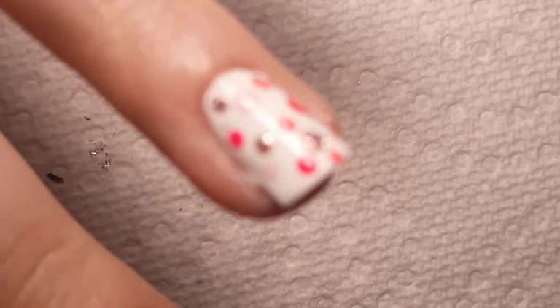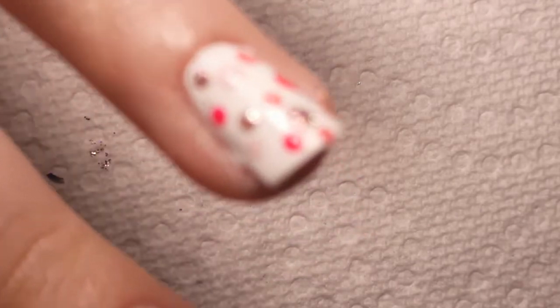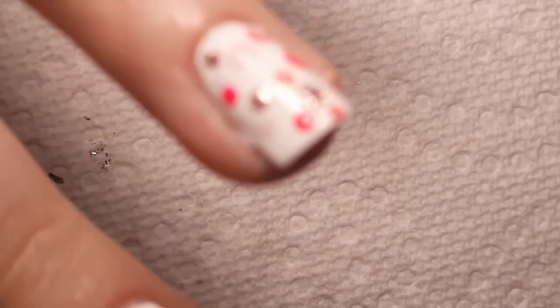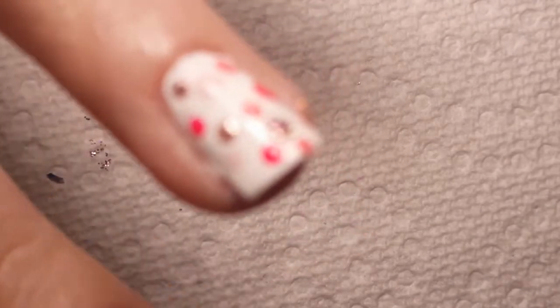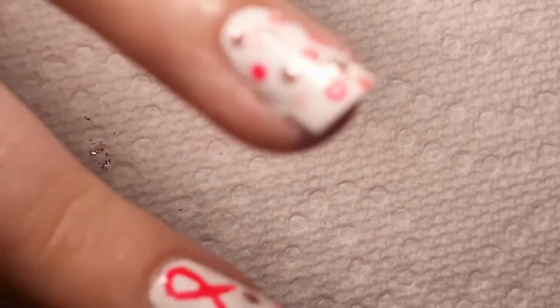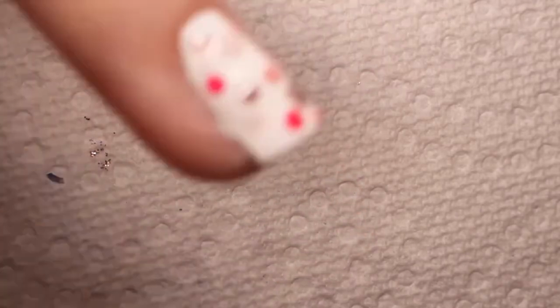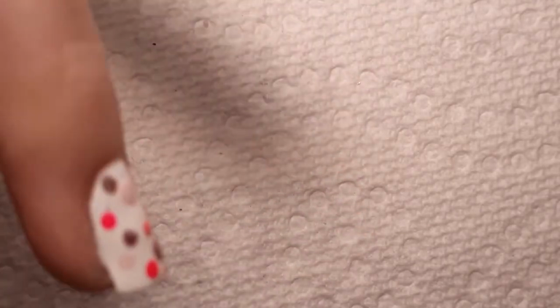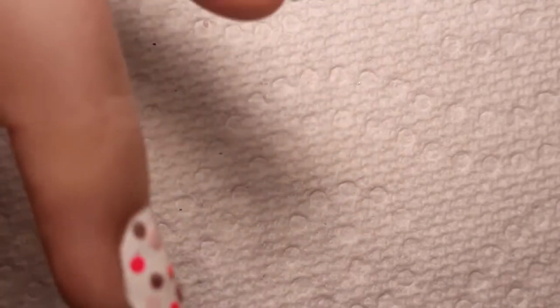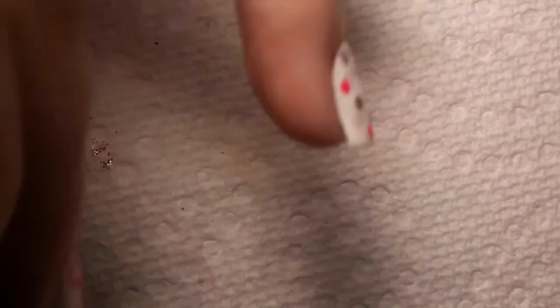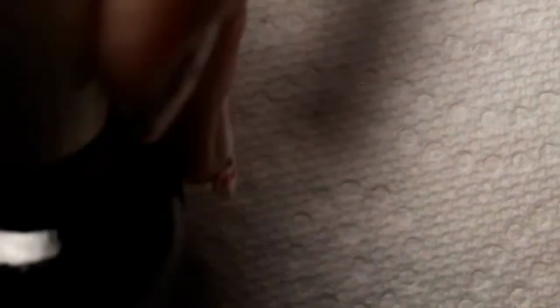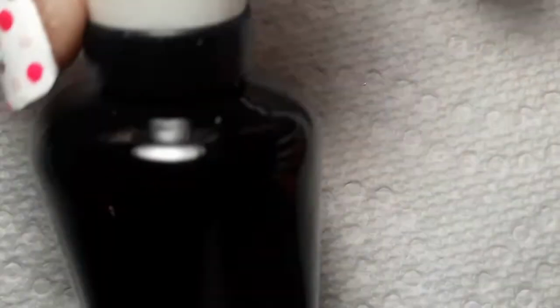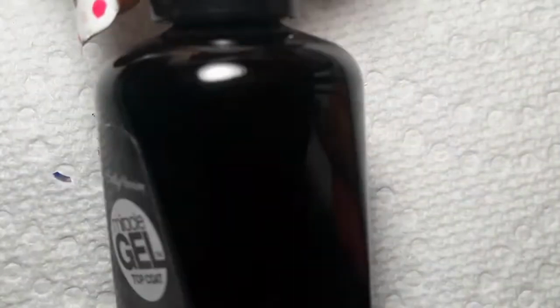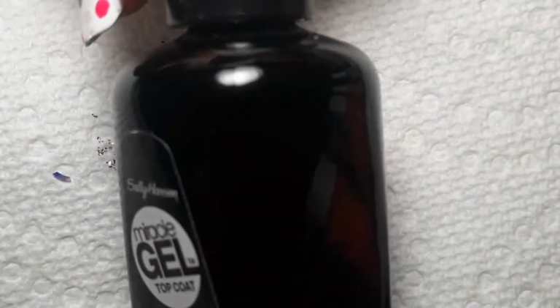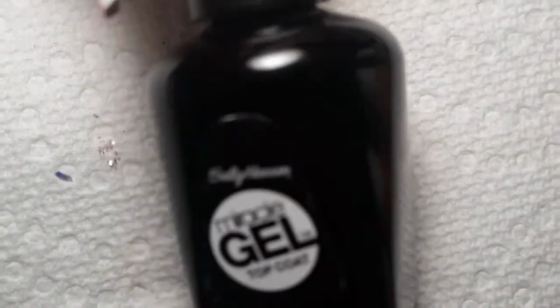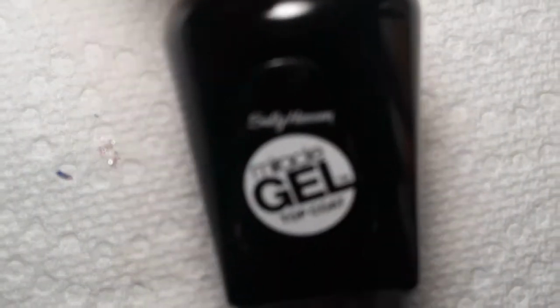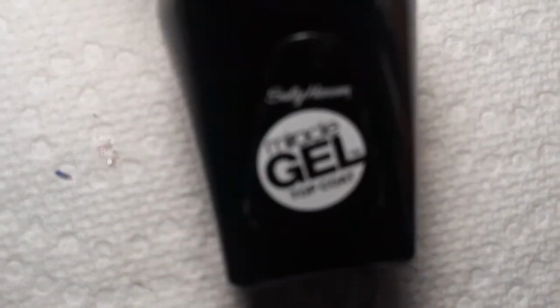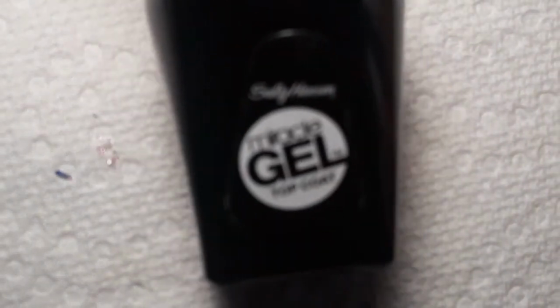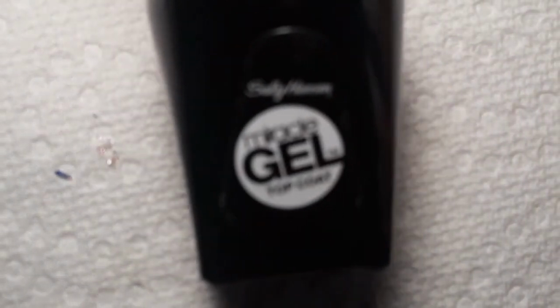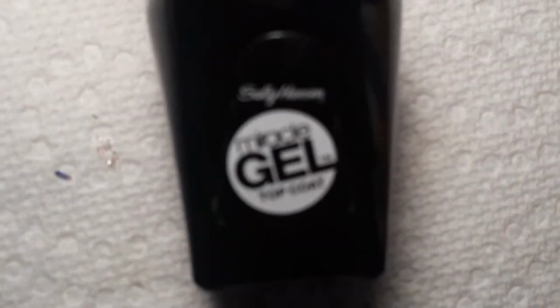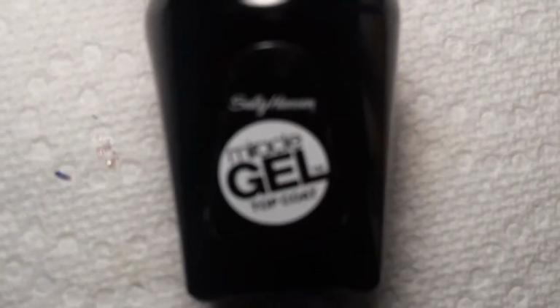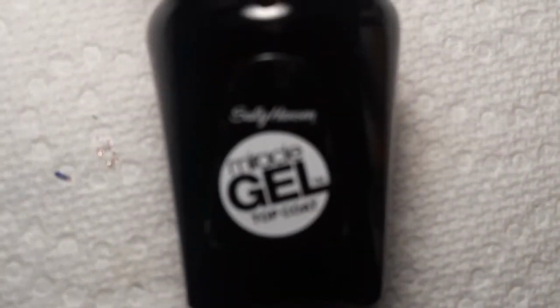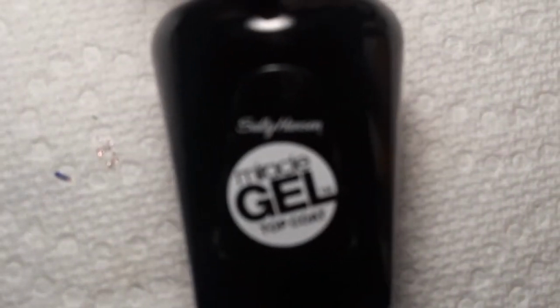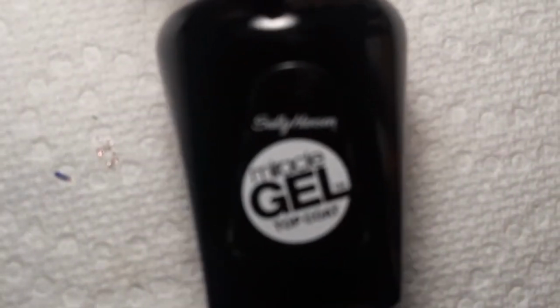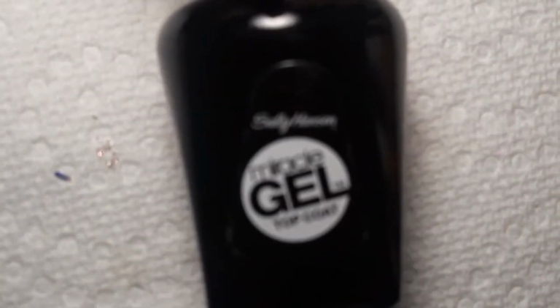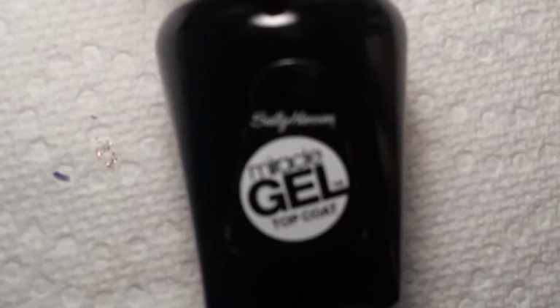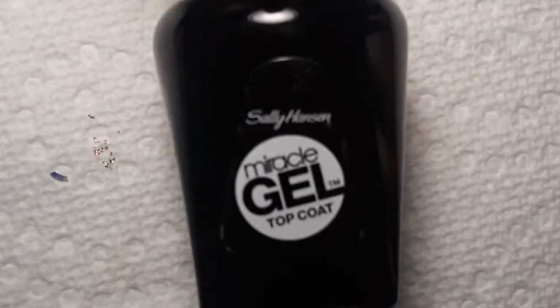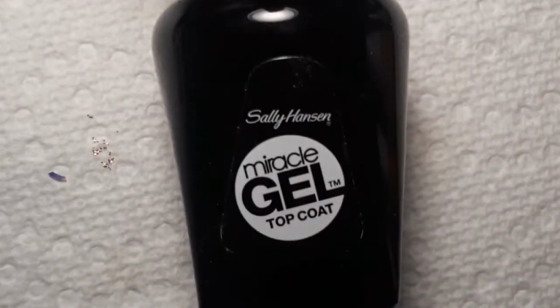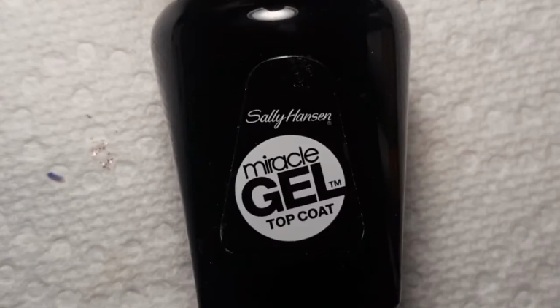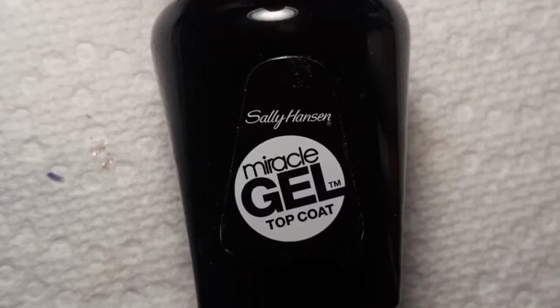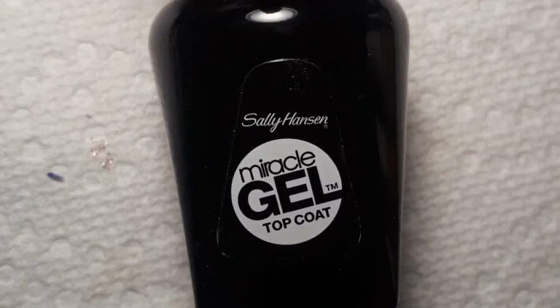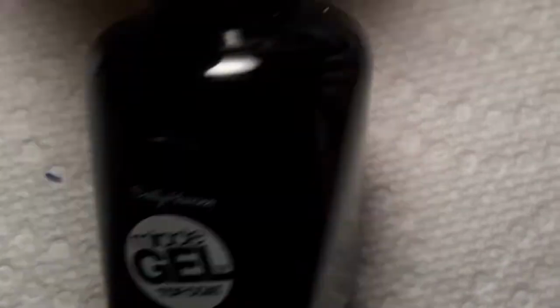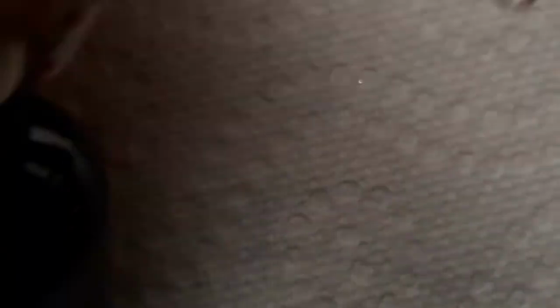So we're just going to do some top coat. I've got my Sally Hansen Miracle Gel.